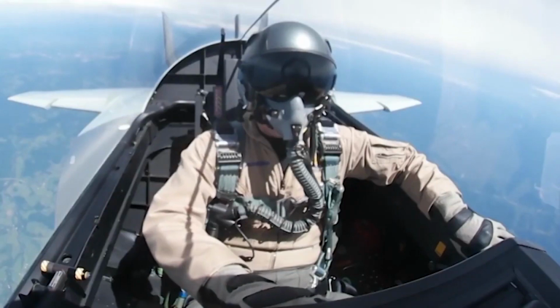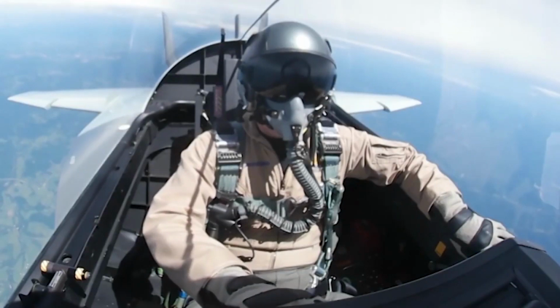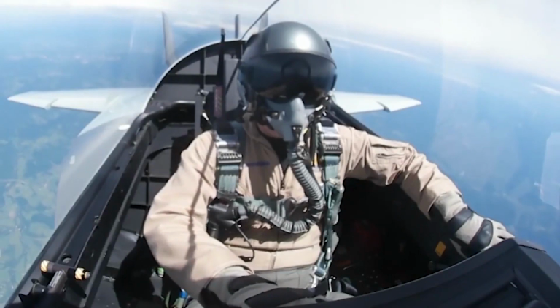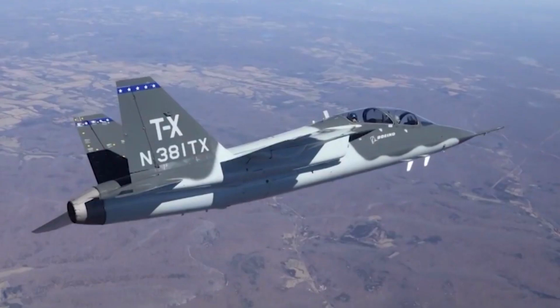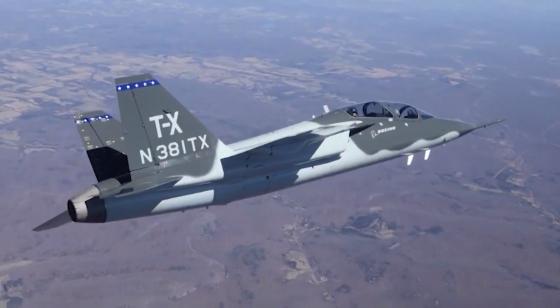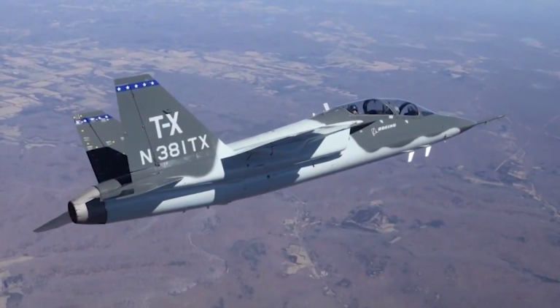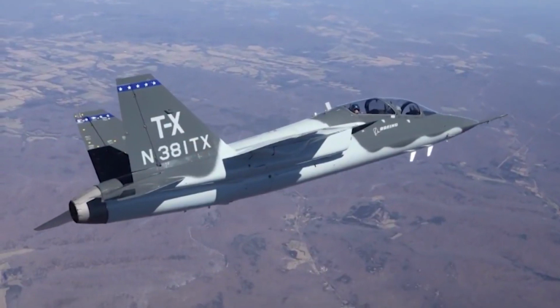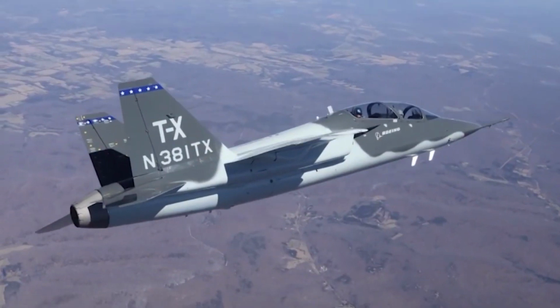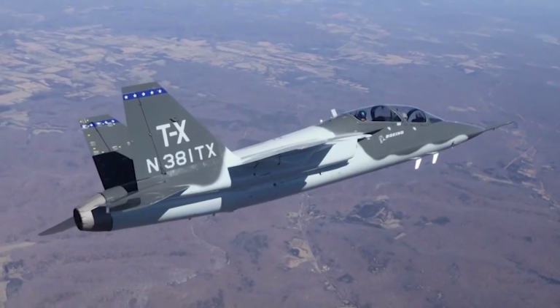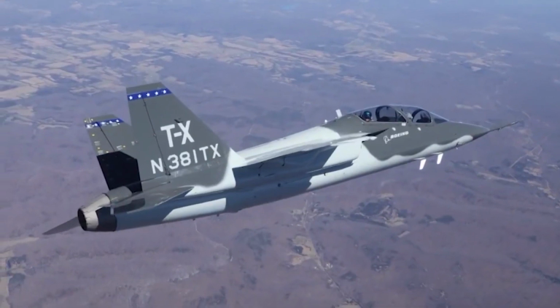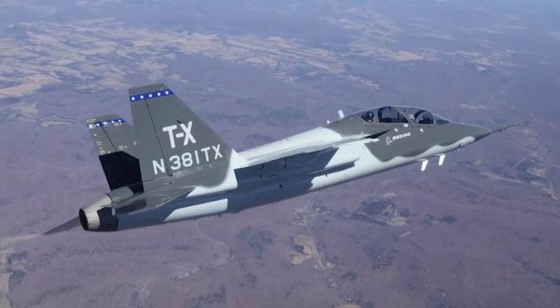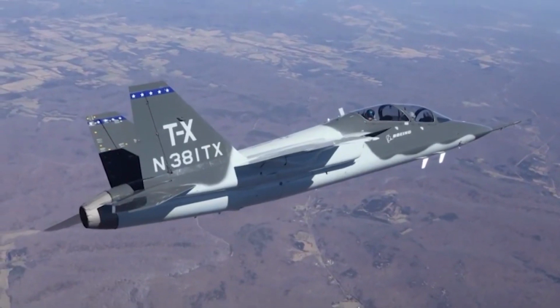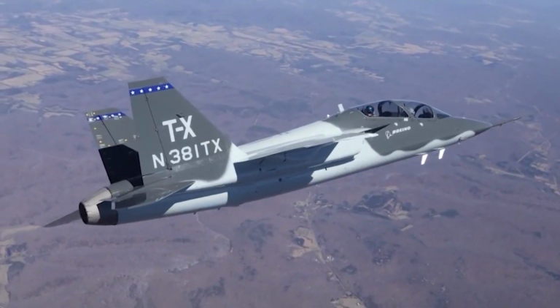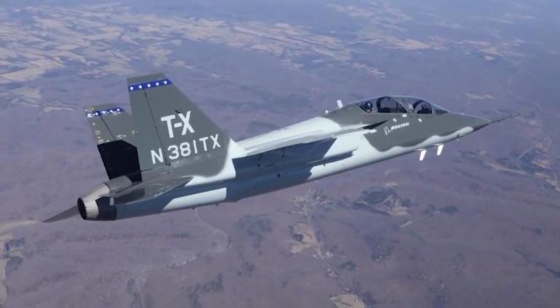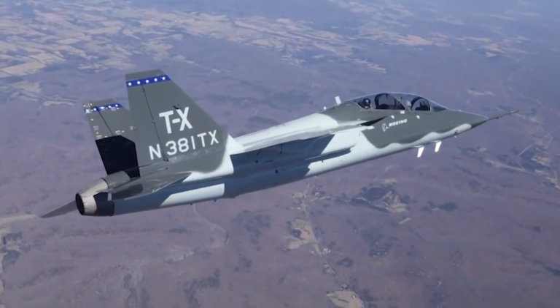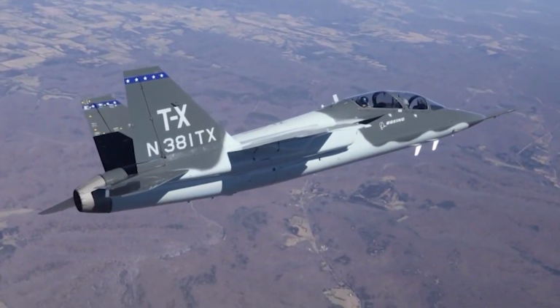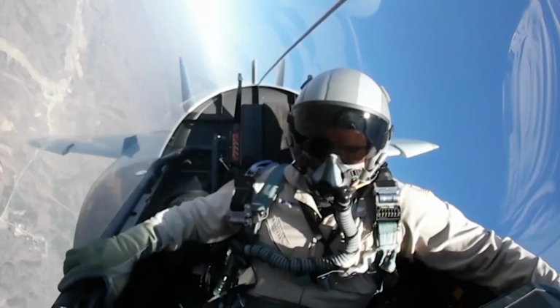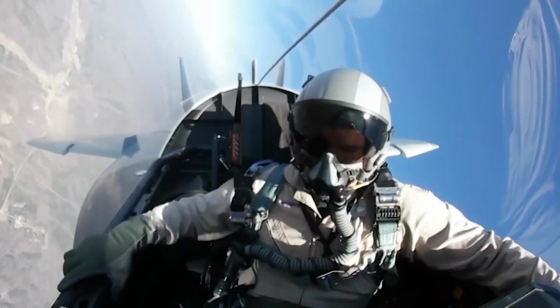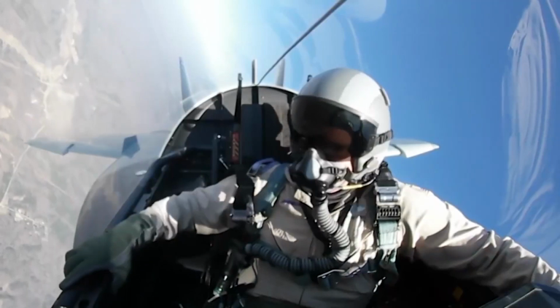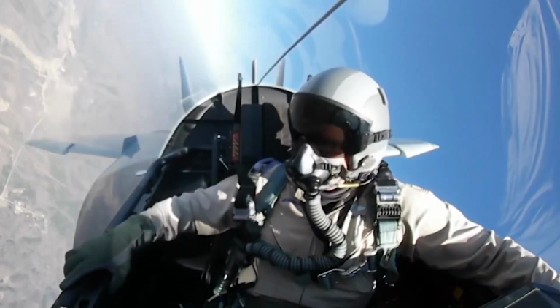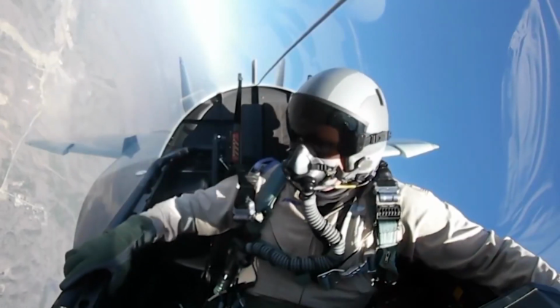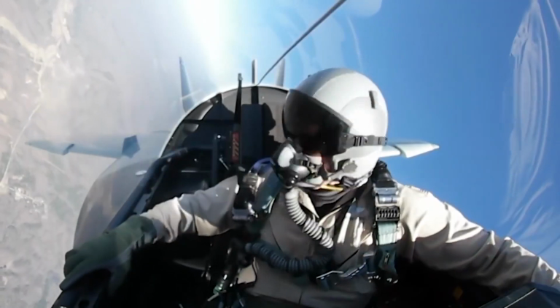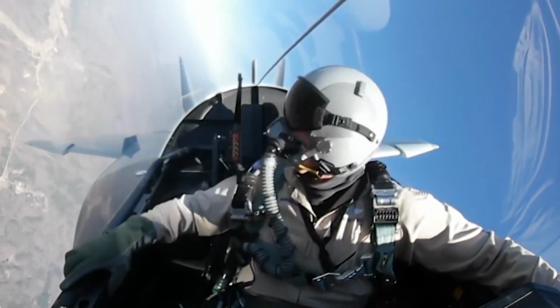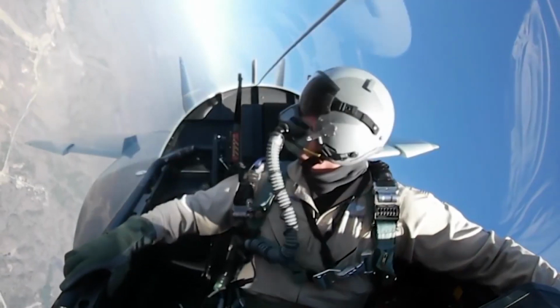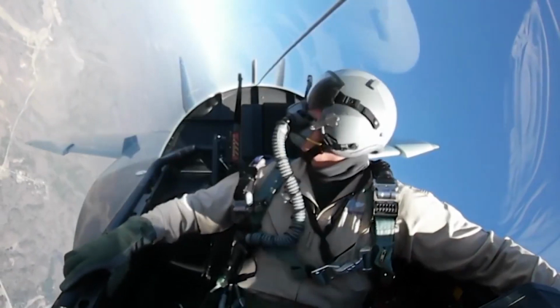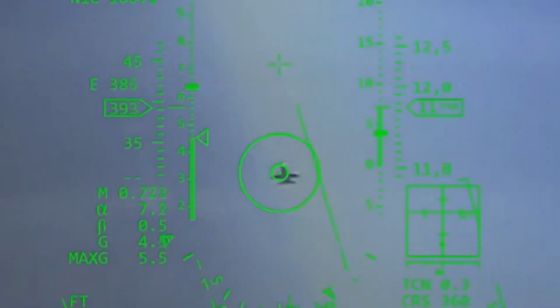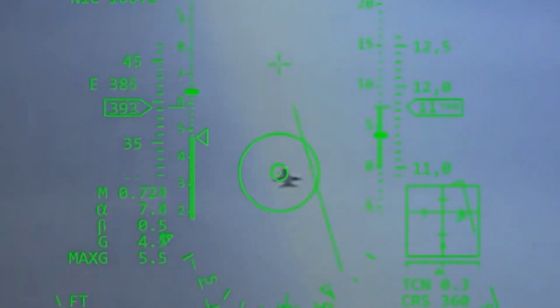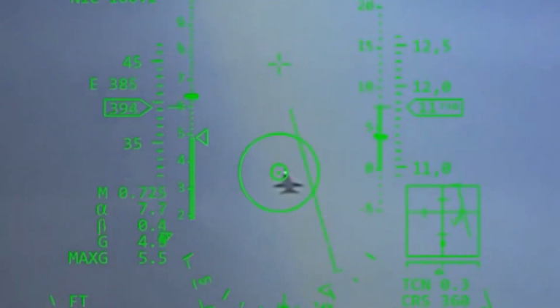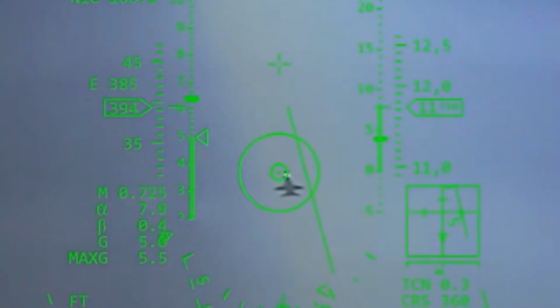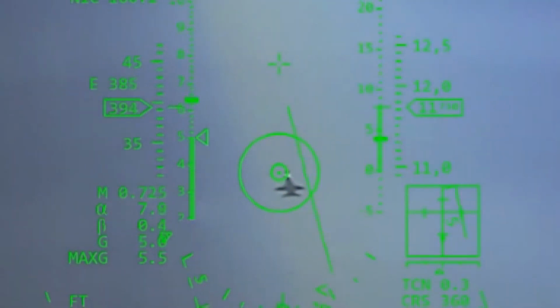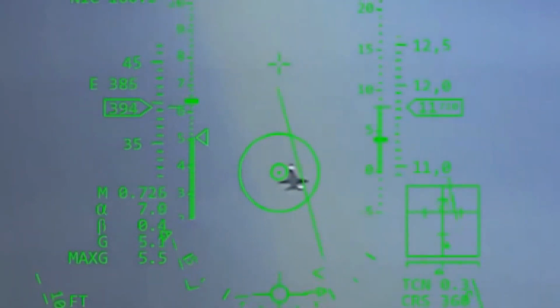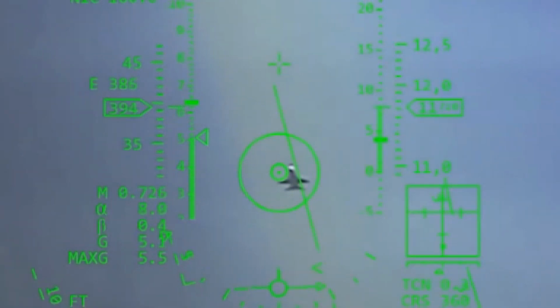The T-7A Red Hawk made its first flight with the US Air Force in June 2023.